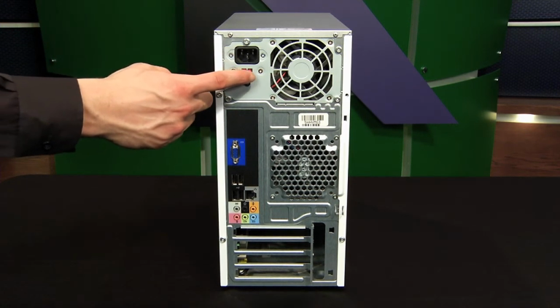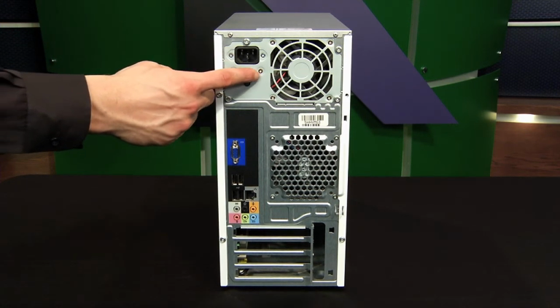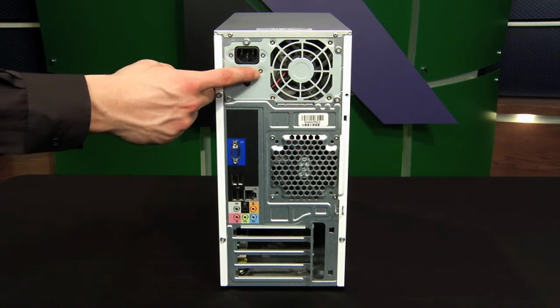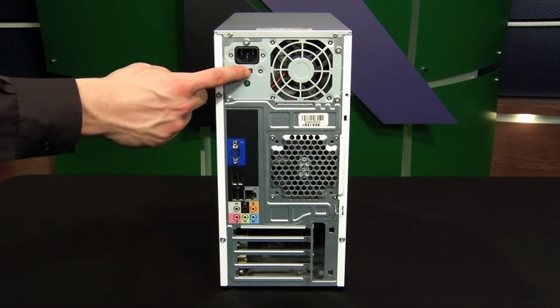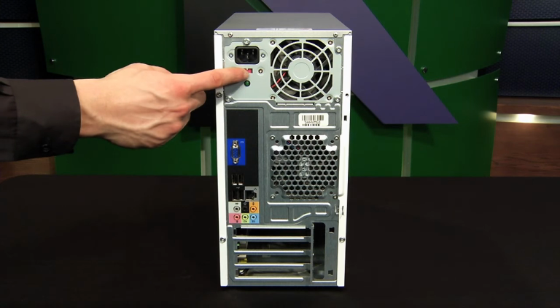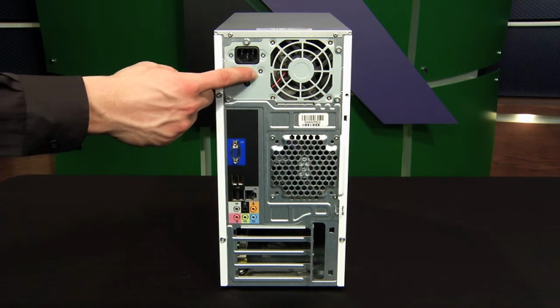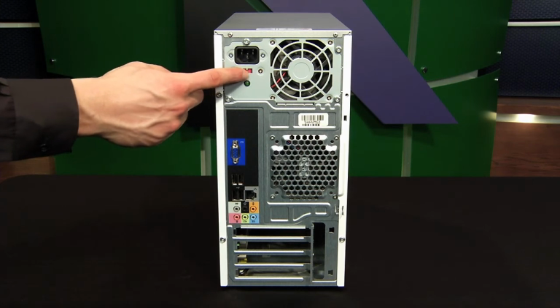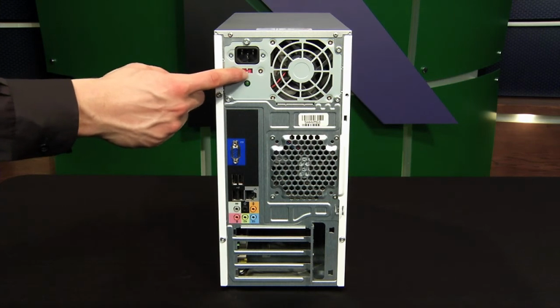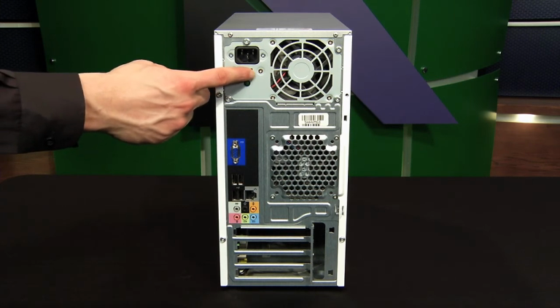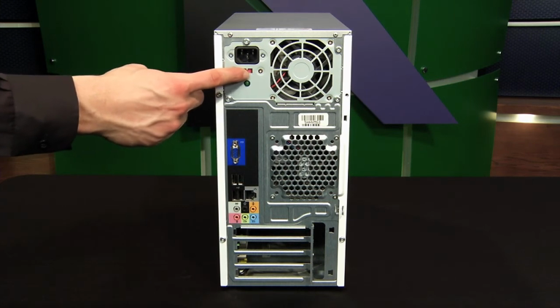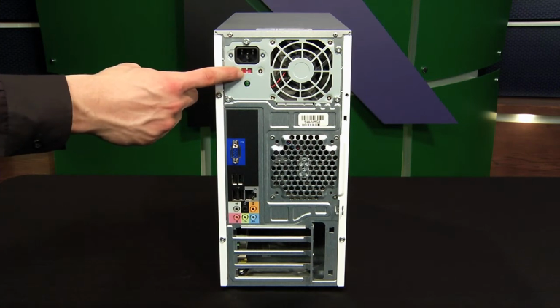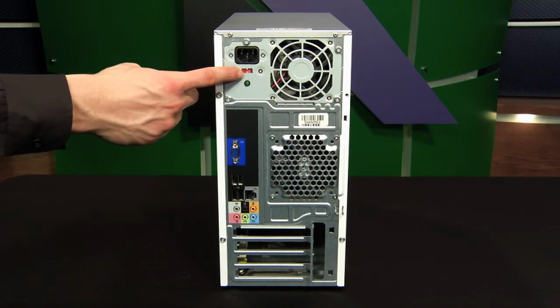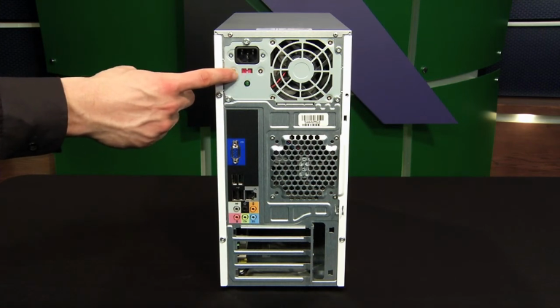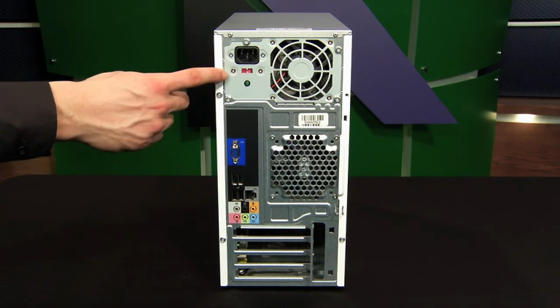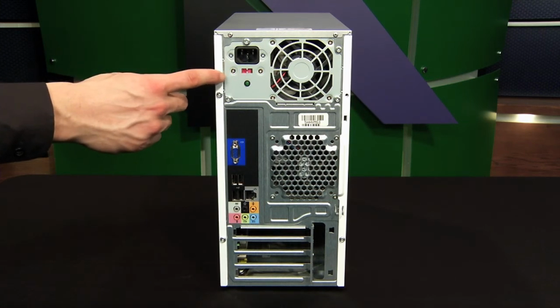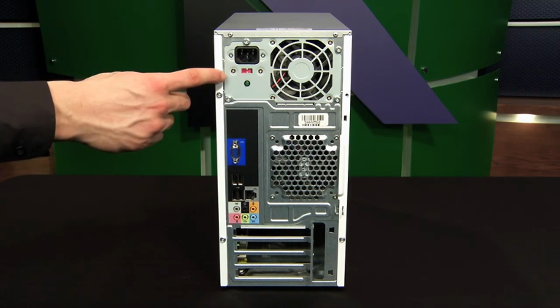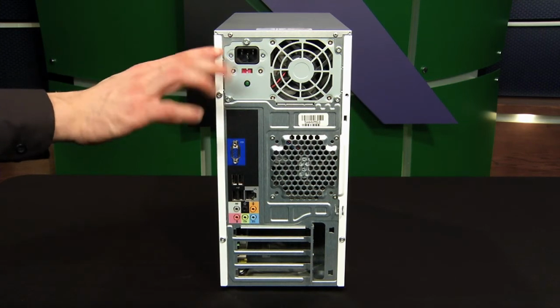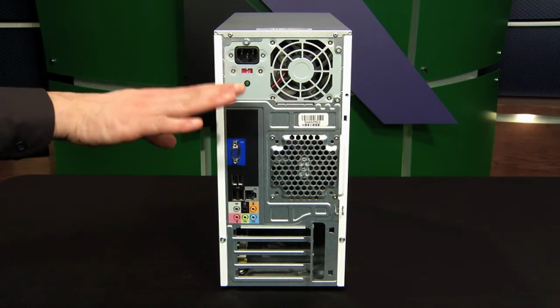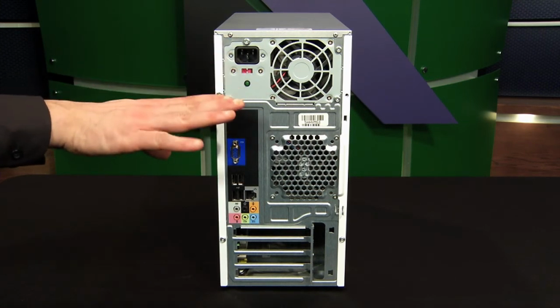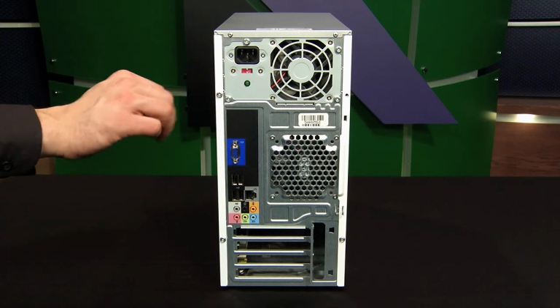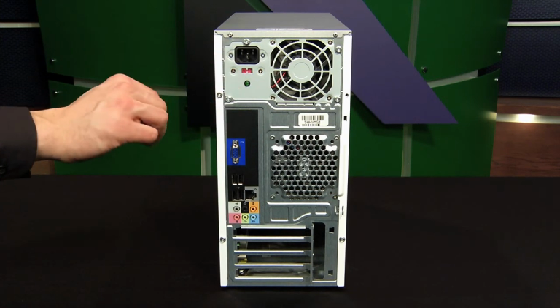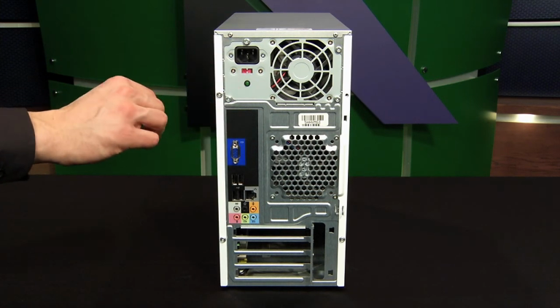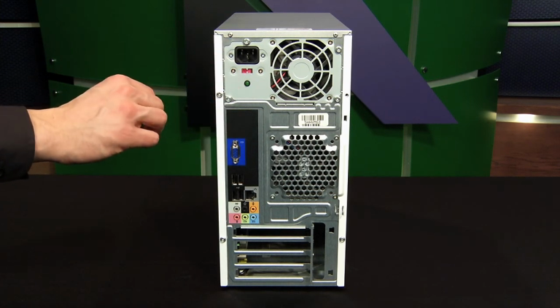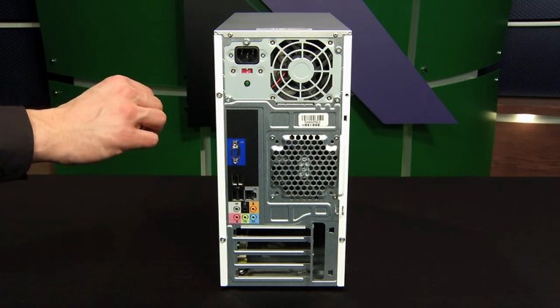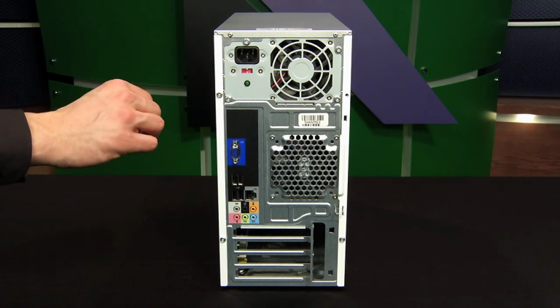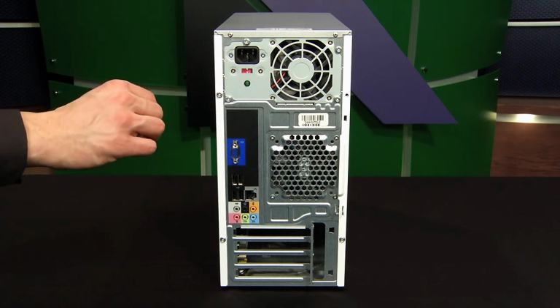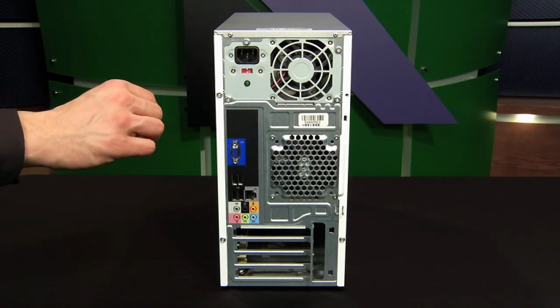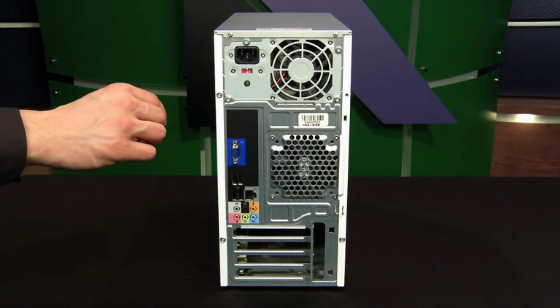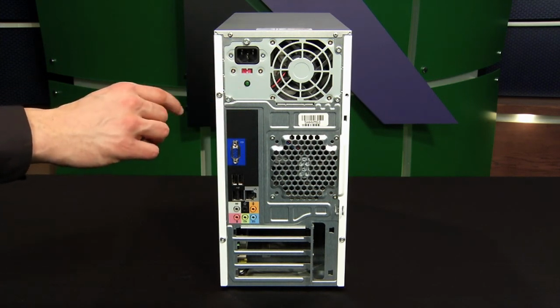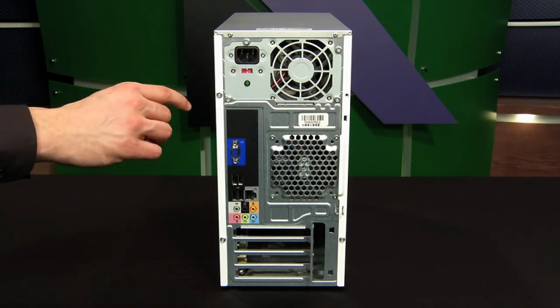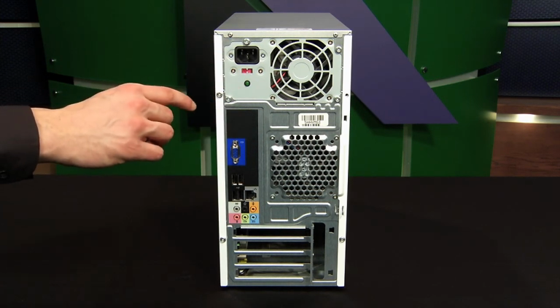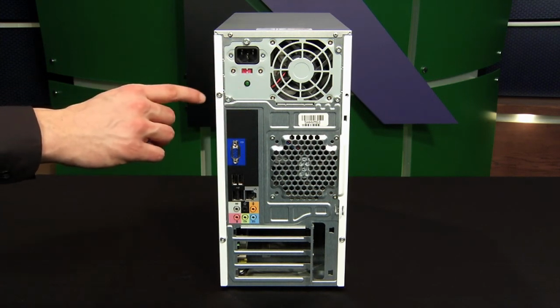You might have a red switch beneath the power supply, but we don't ever need to mess with that. That's a voltage selector.